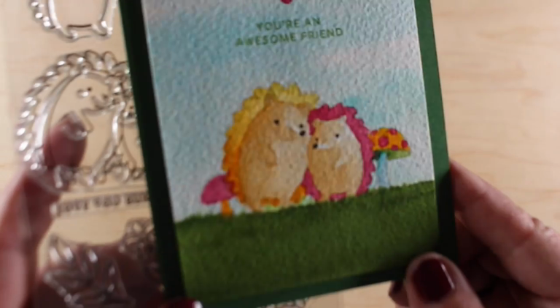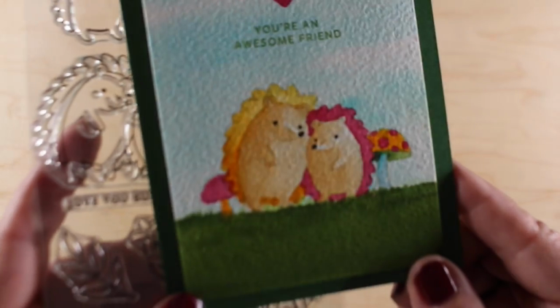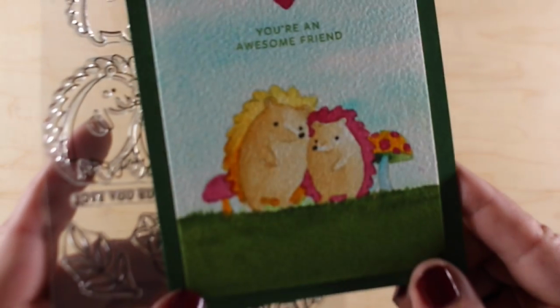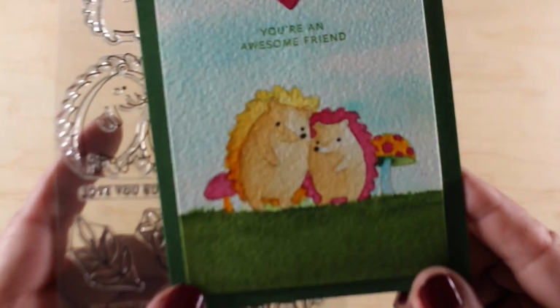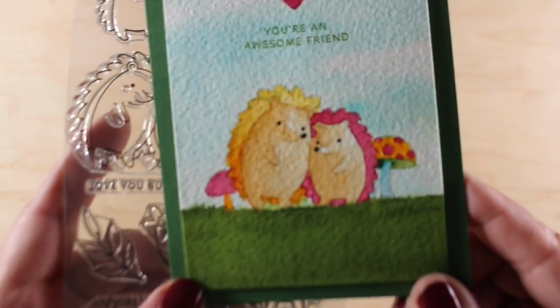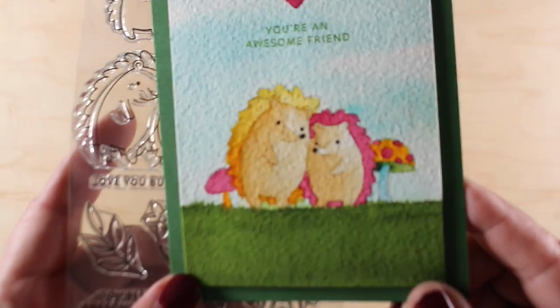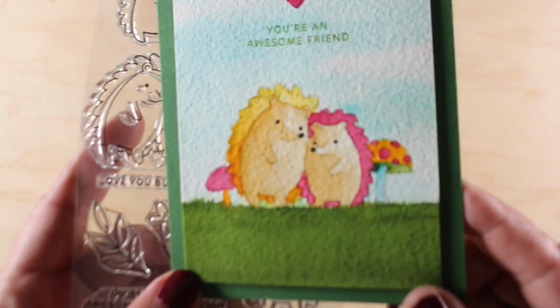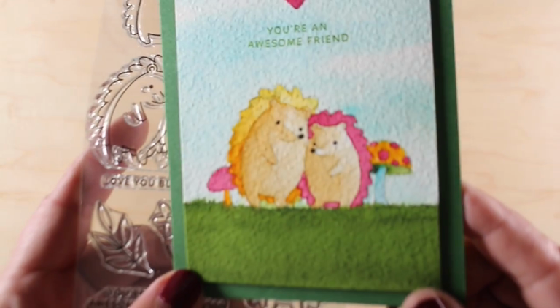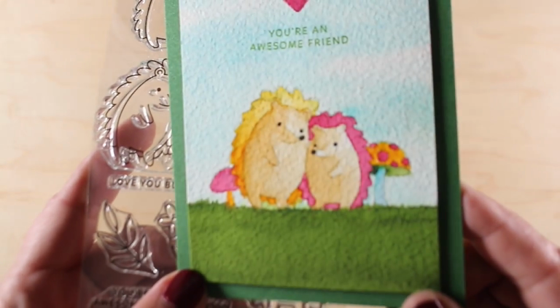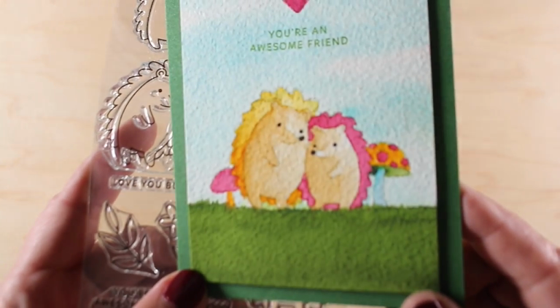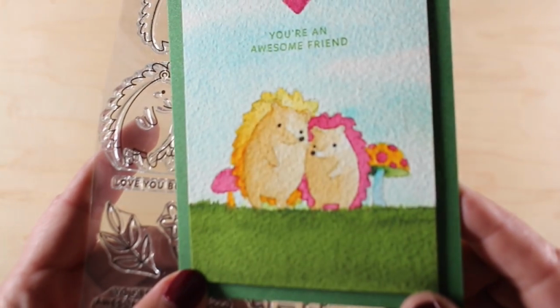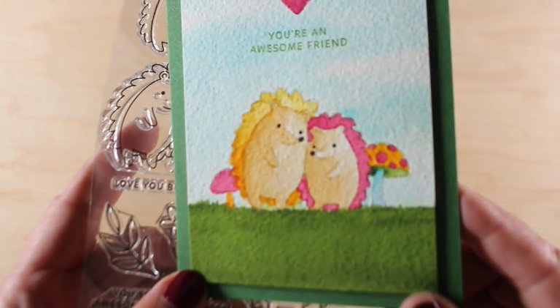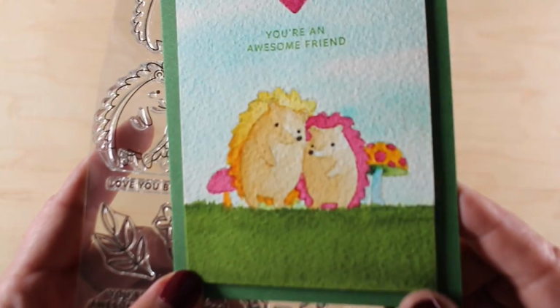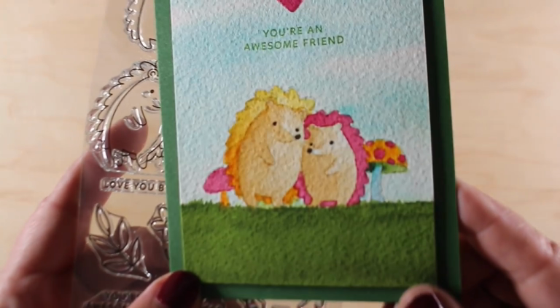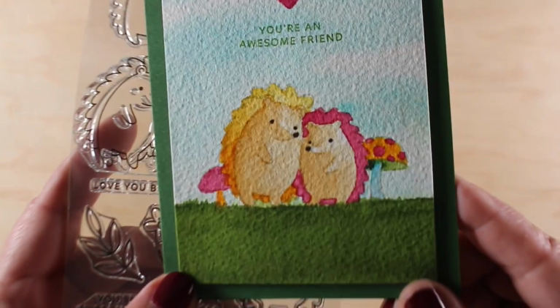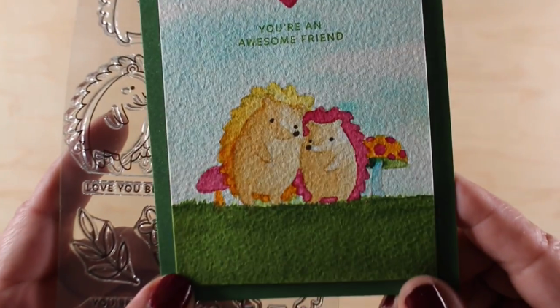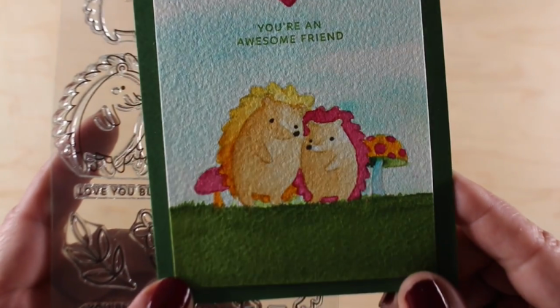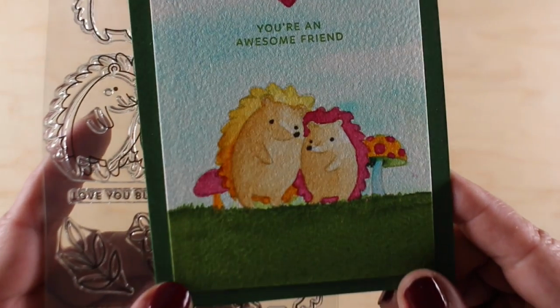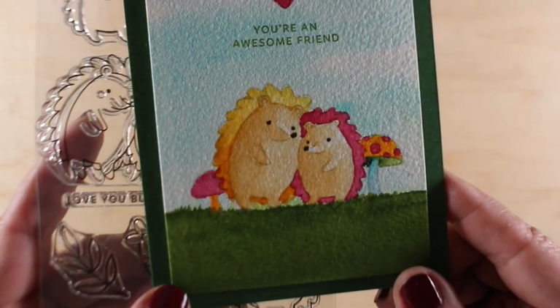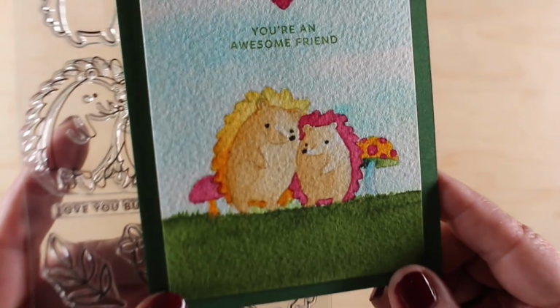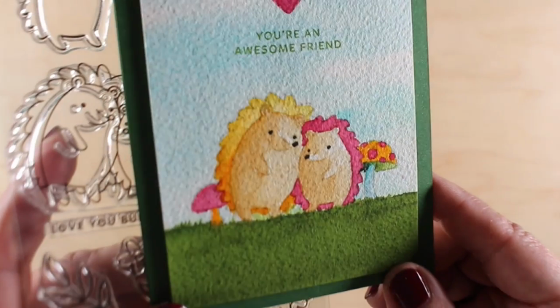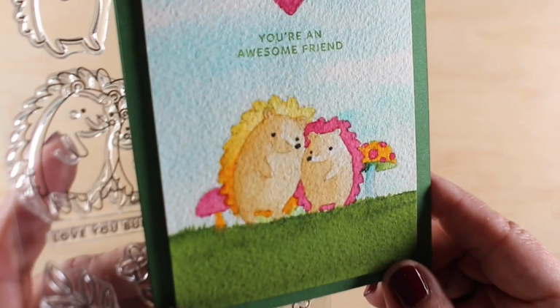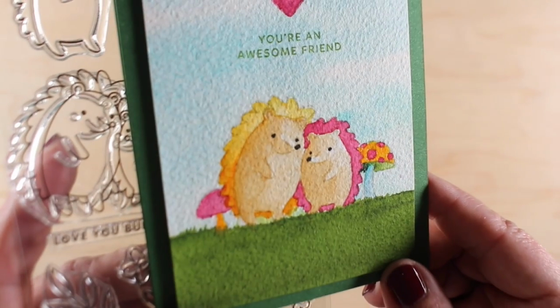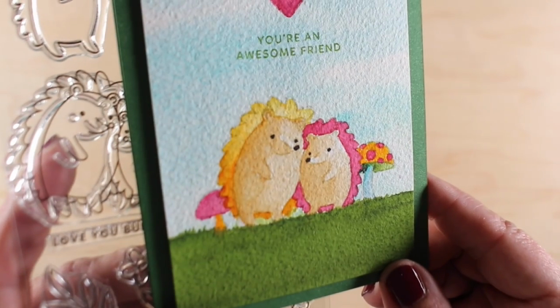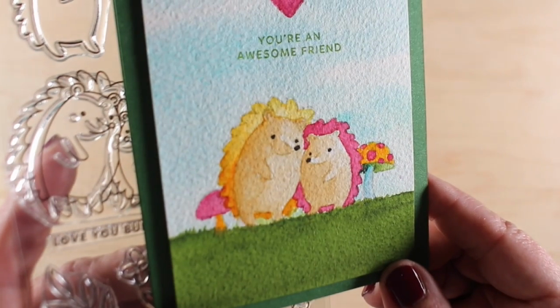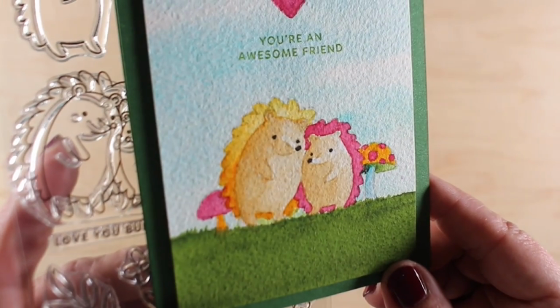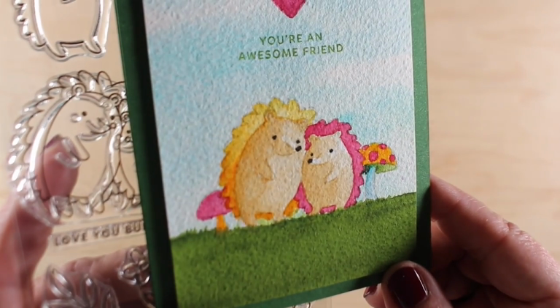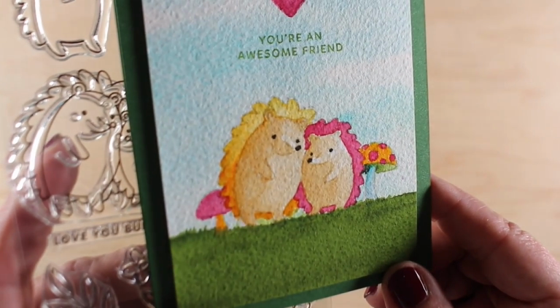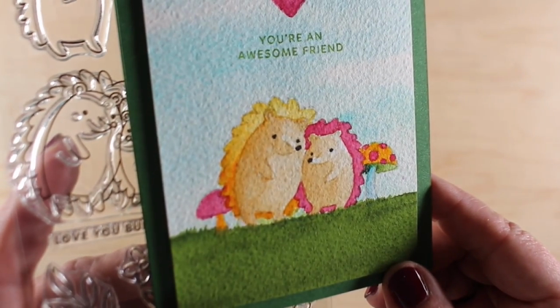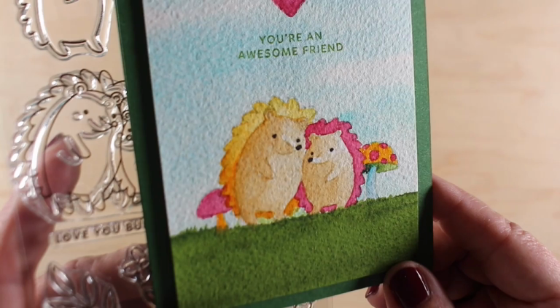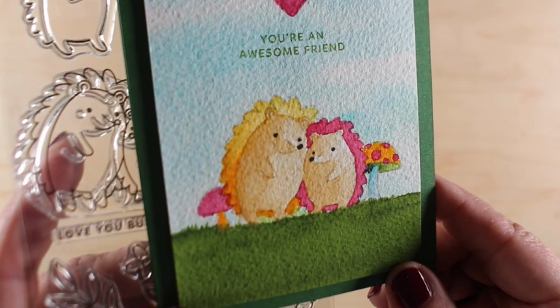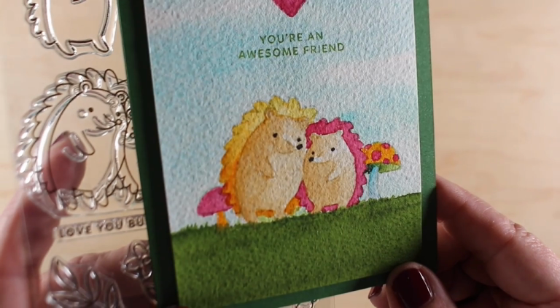Hello there, it's Sandy Alnach and today I'm going to be watercoloring hedgehogs. Aren't they cute?